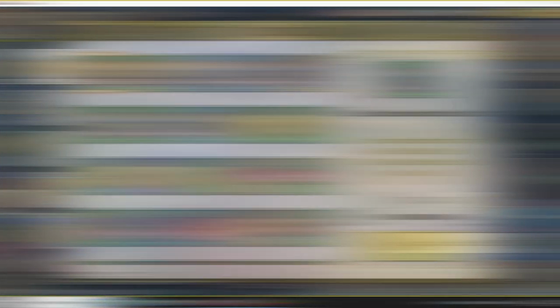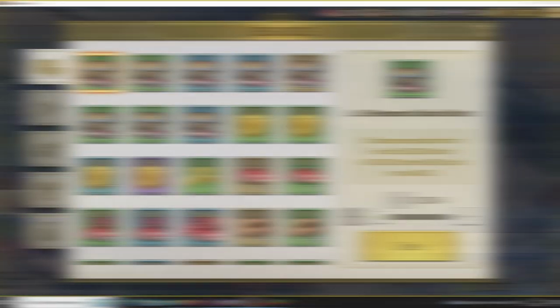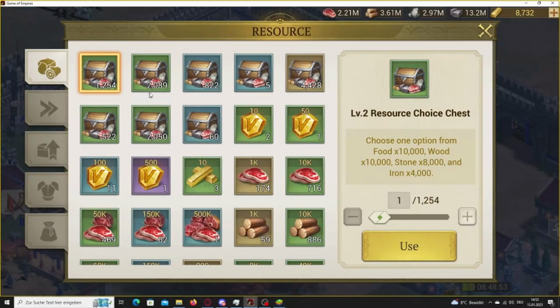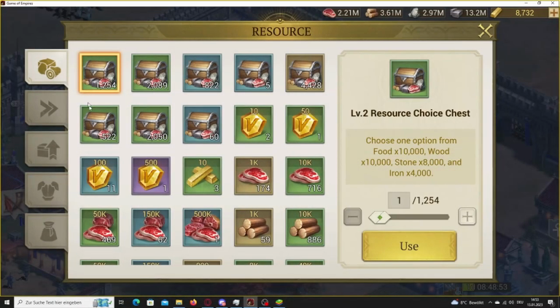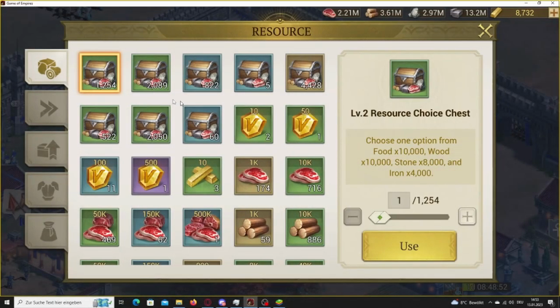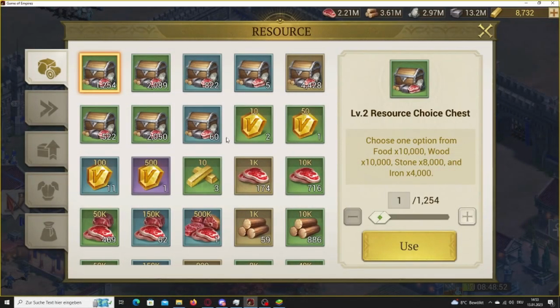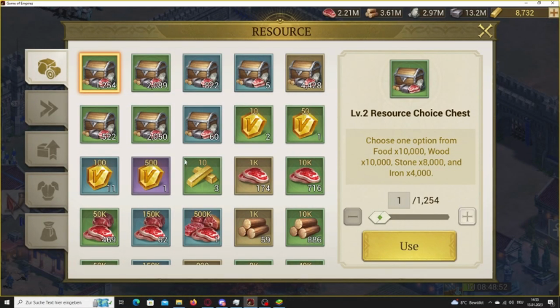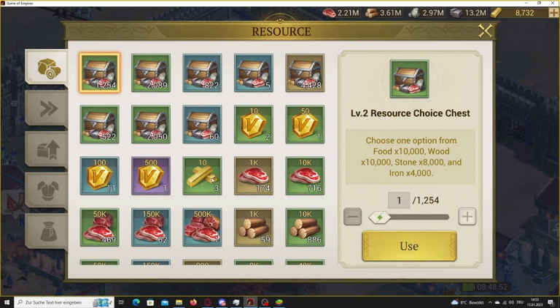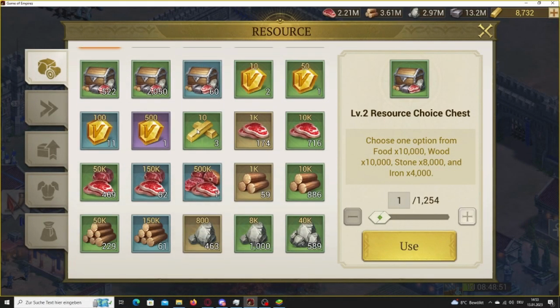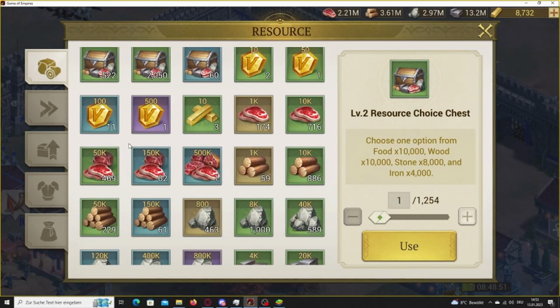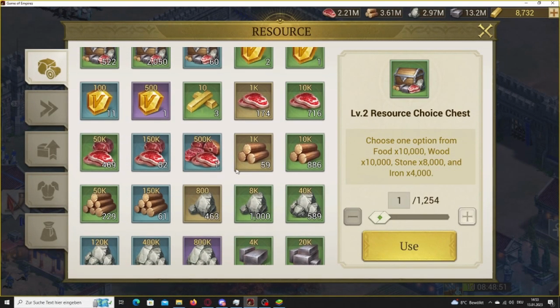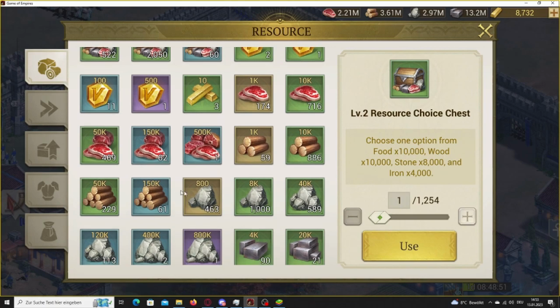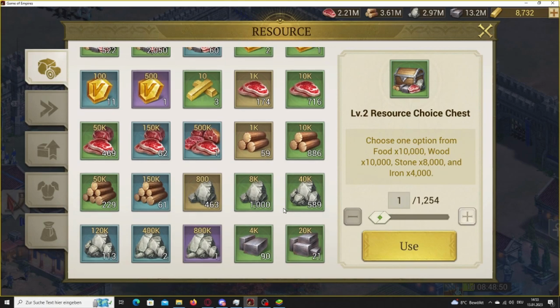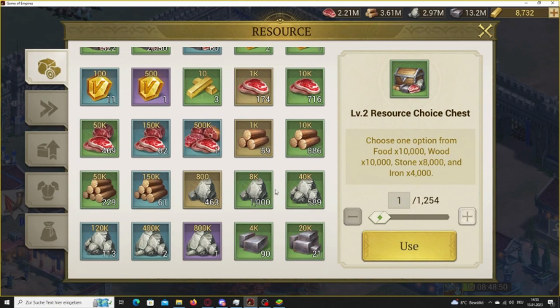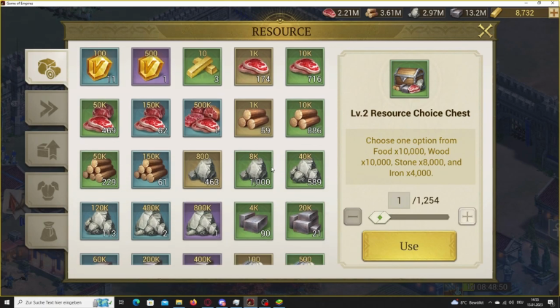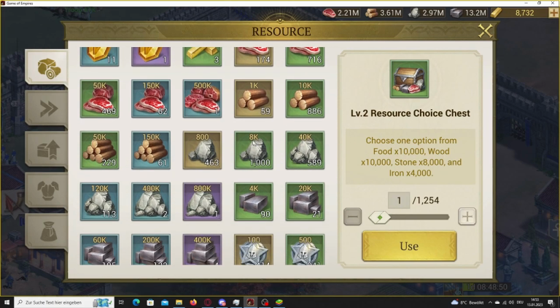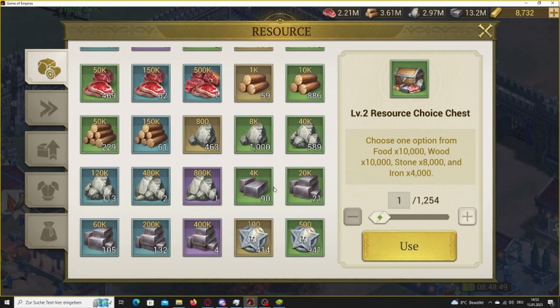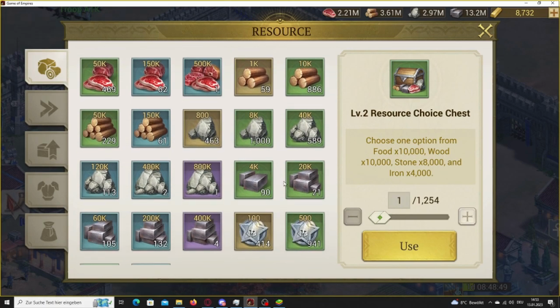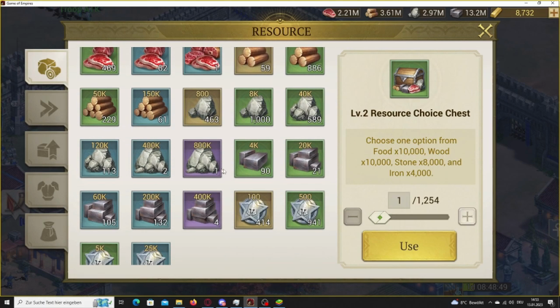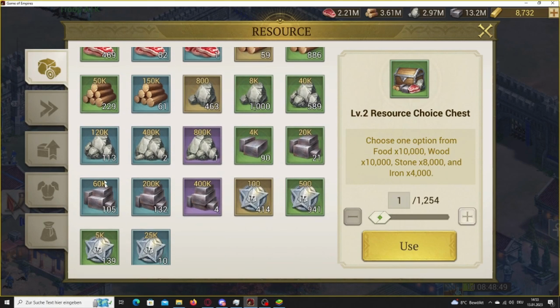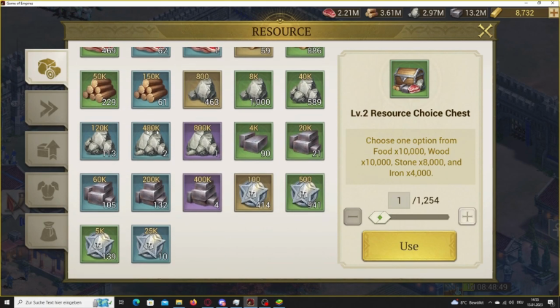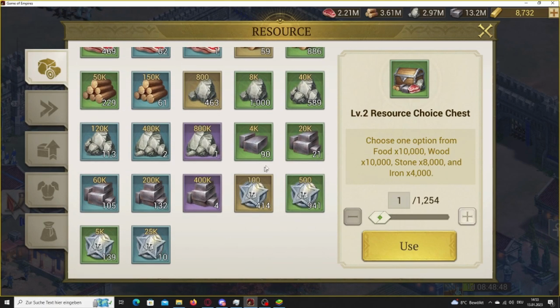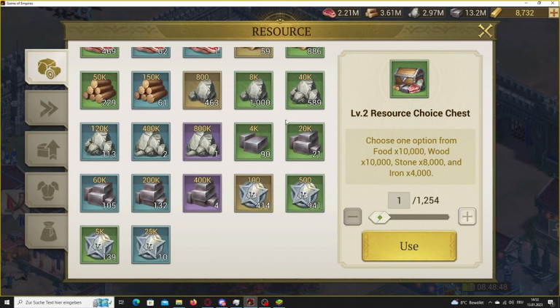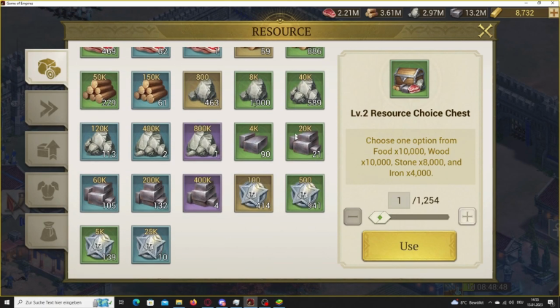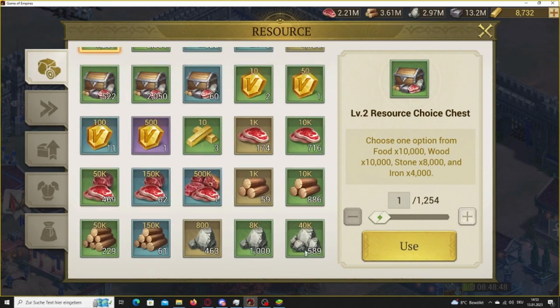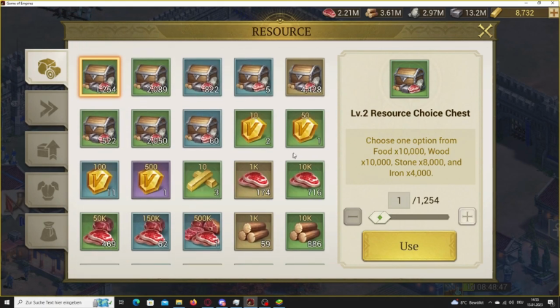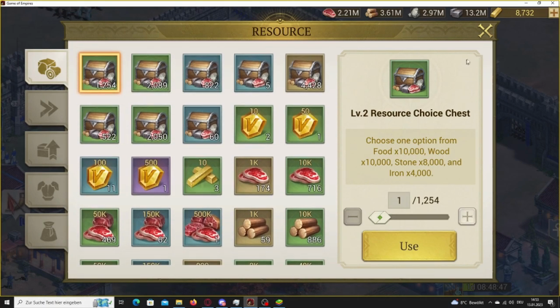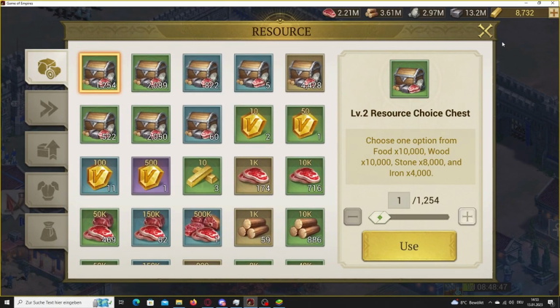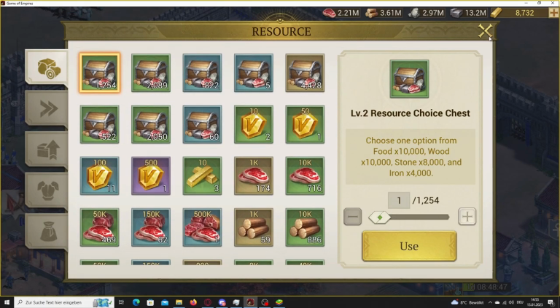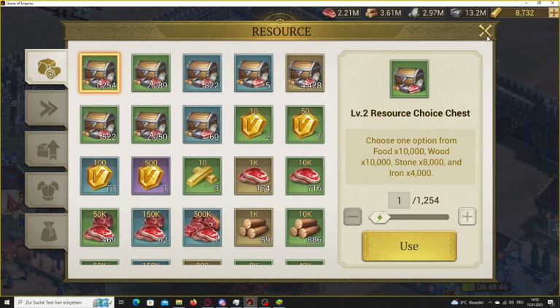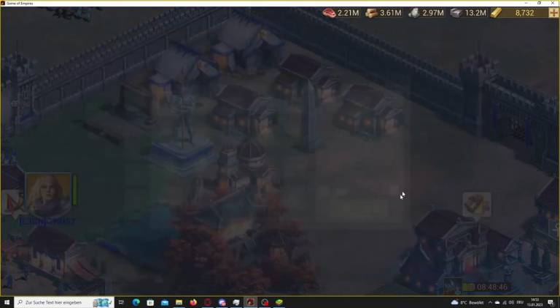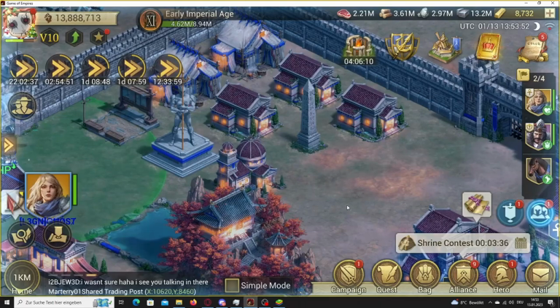Tip 6: Do not open all your resource items at once. This way, it's less likely that people will attack you.